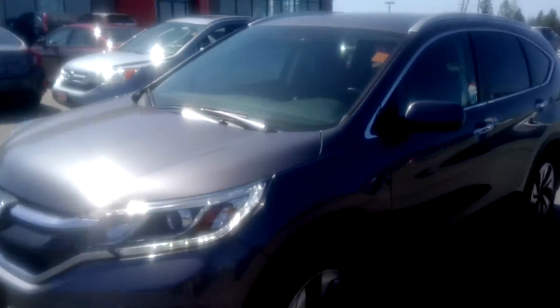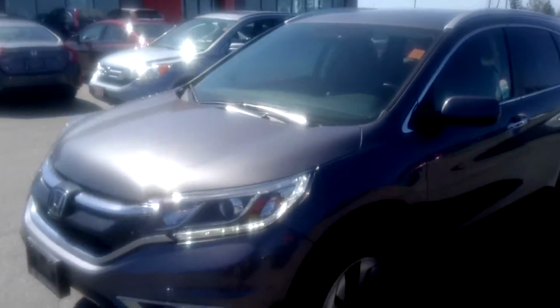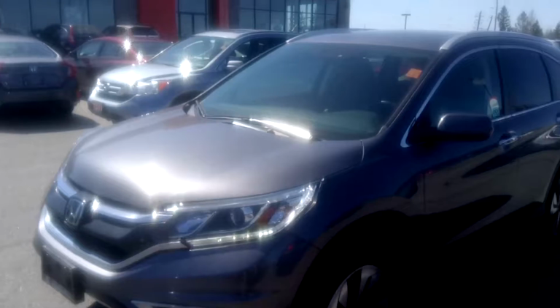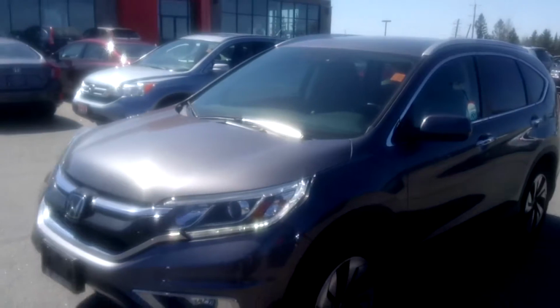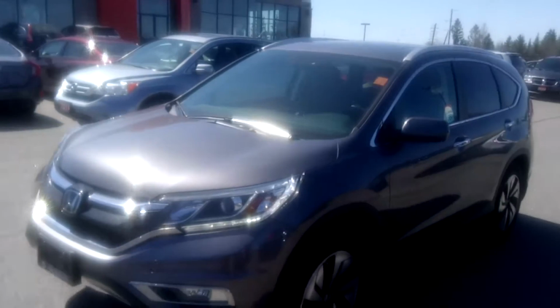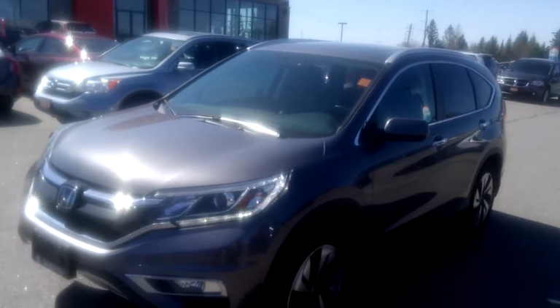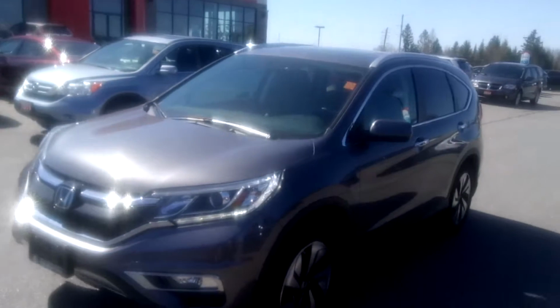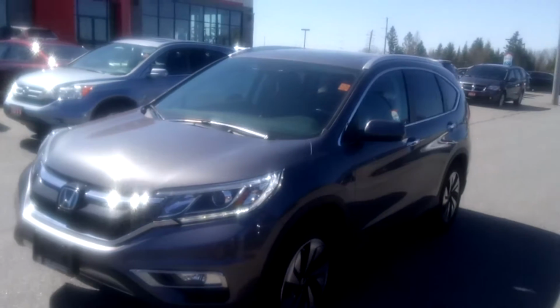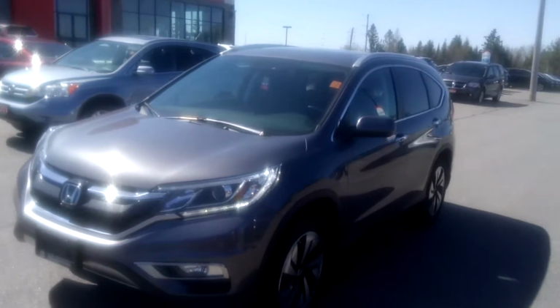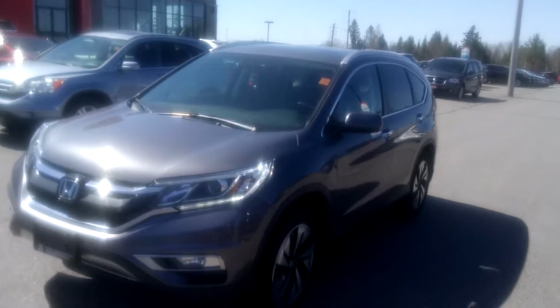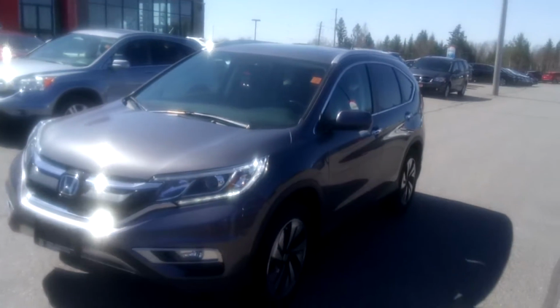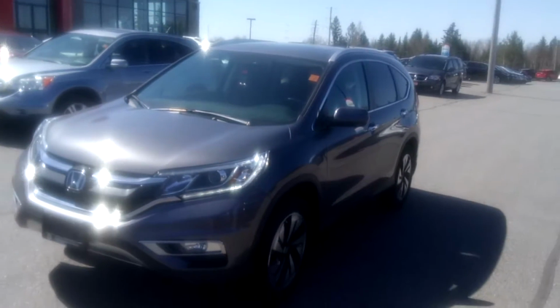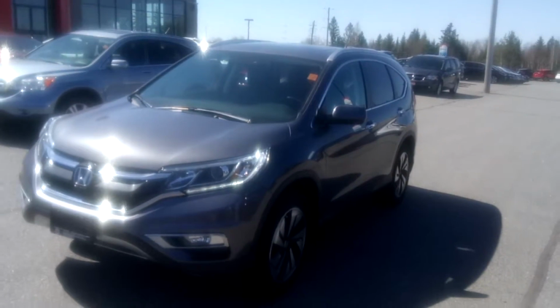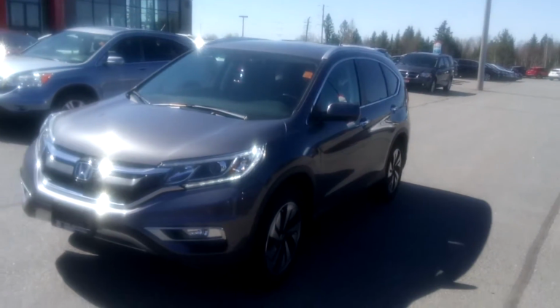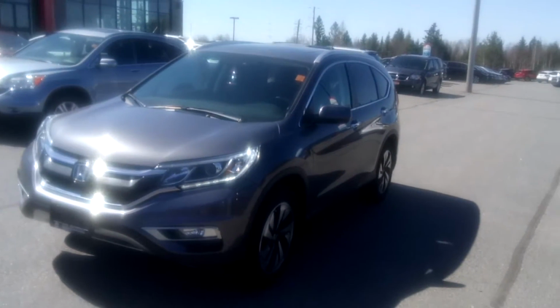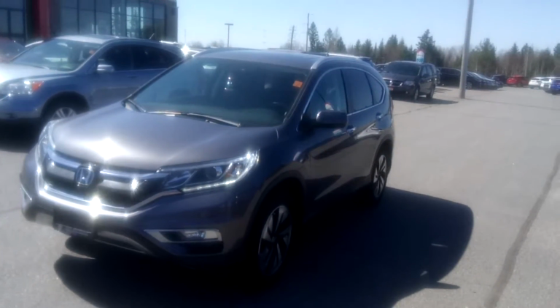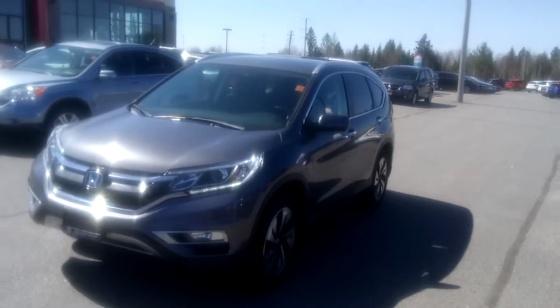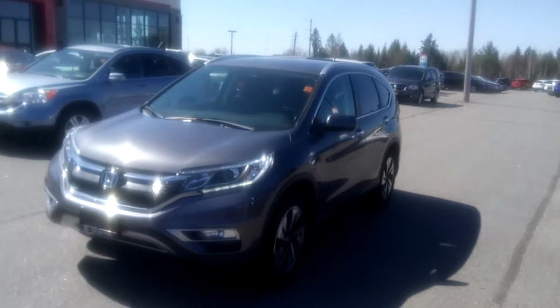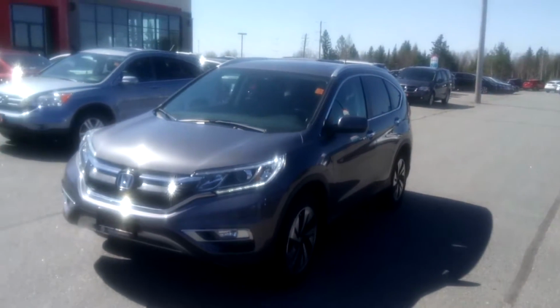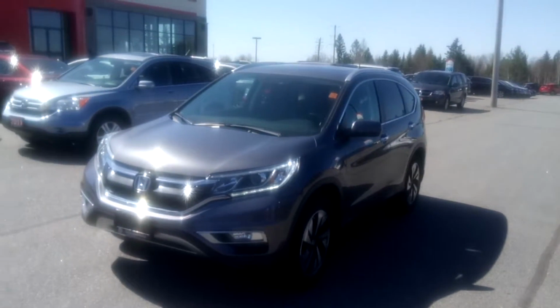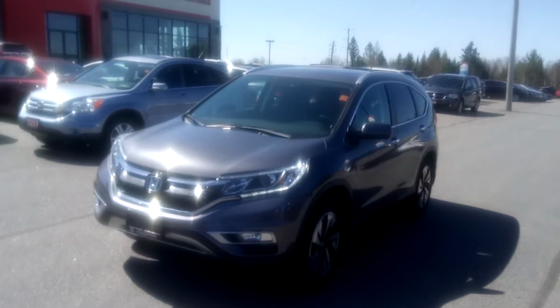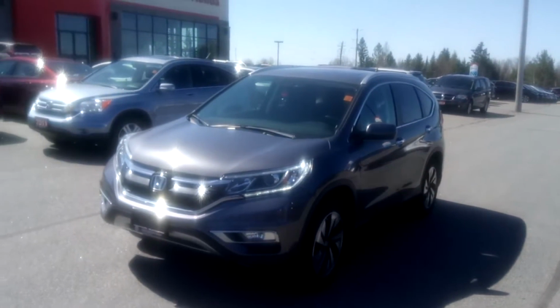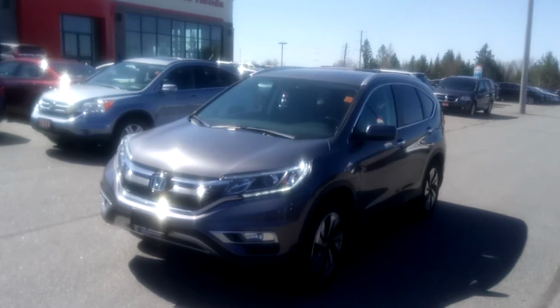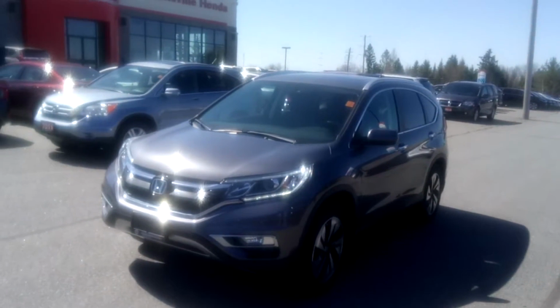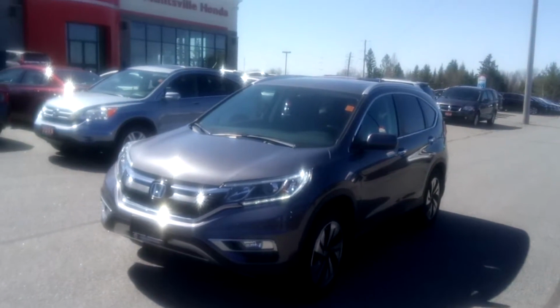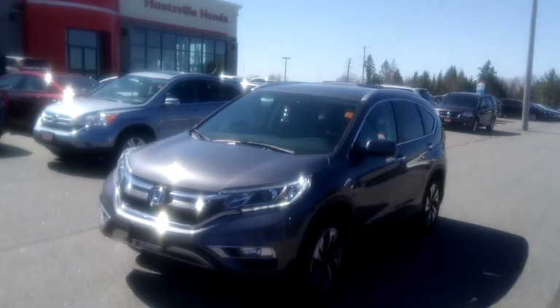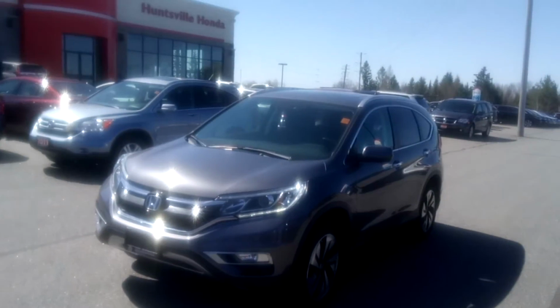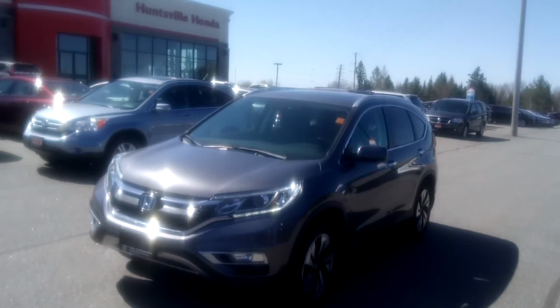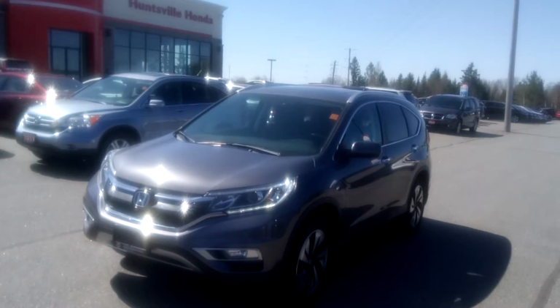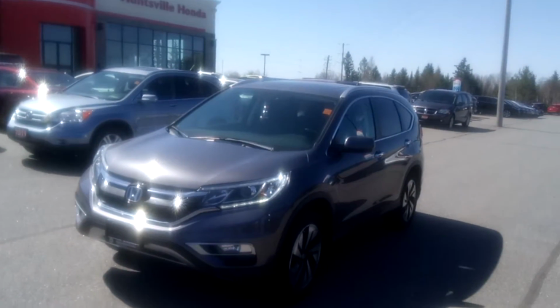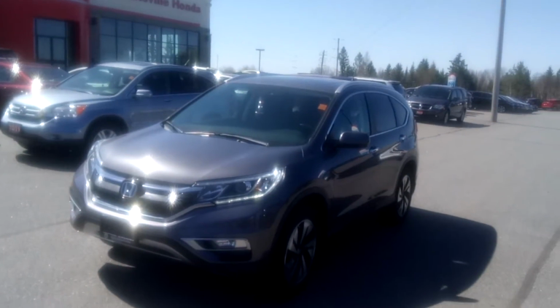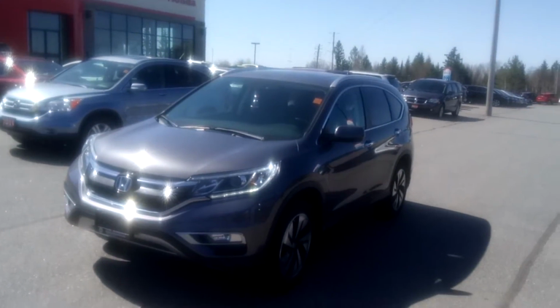Give us a call today at Huntsville Honda to find out more about this 2015 Honda CR-V Touring.